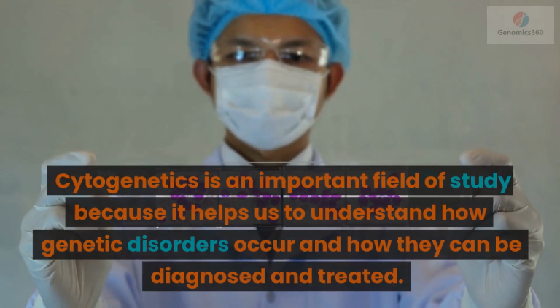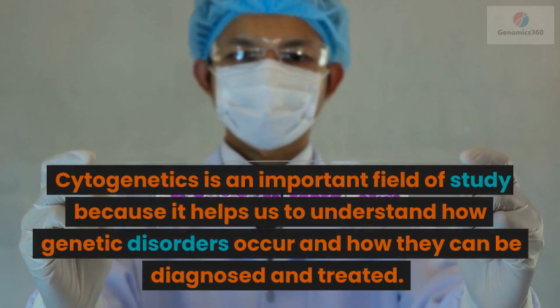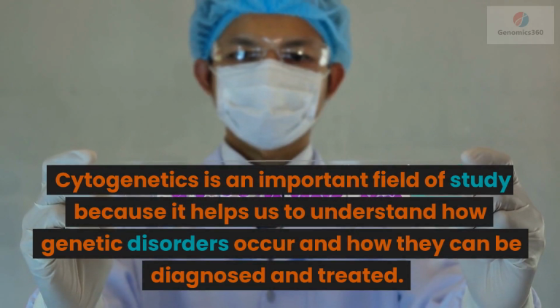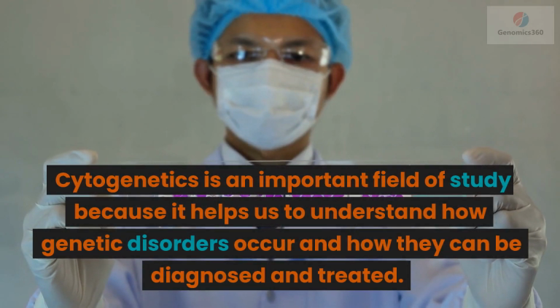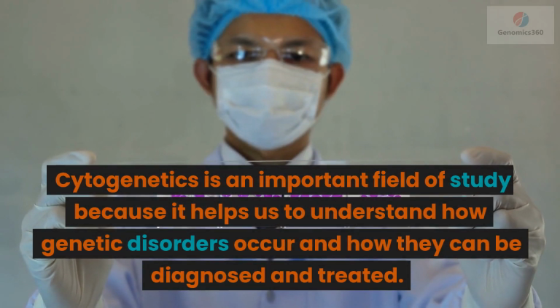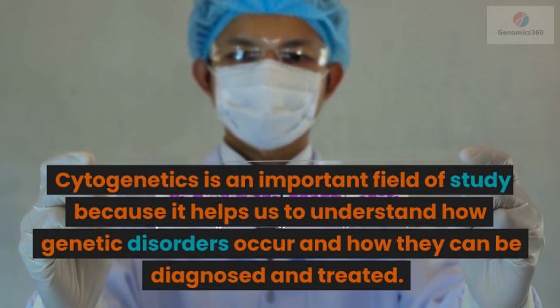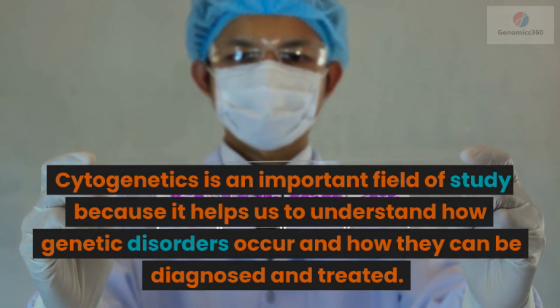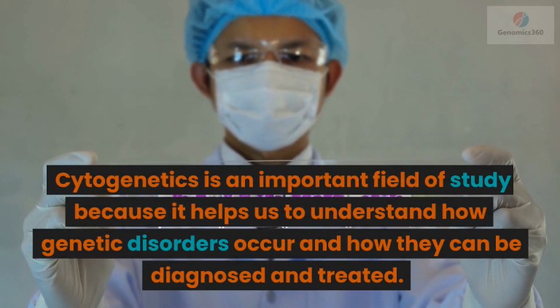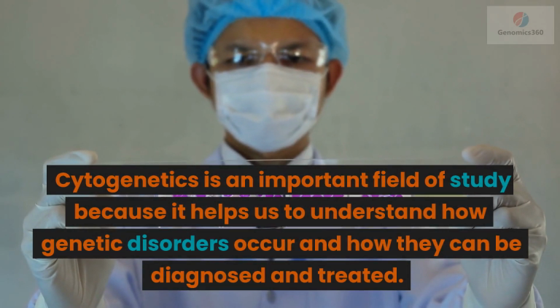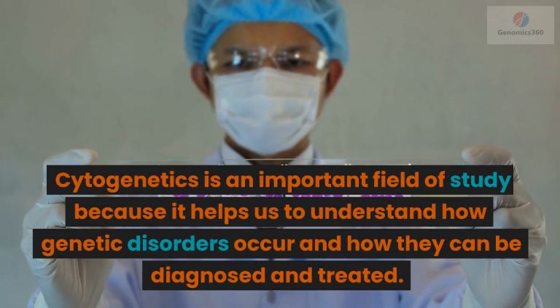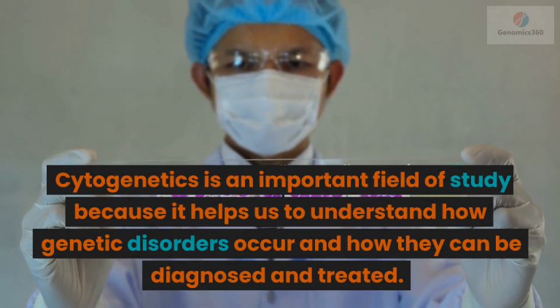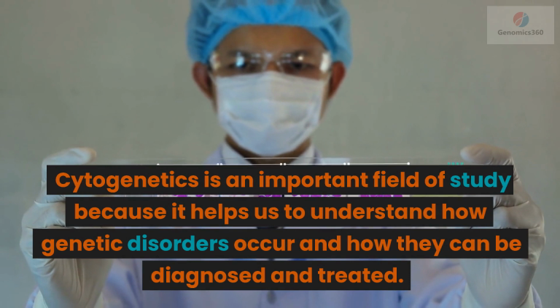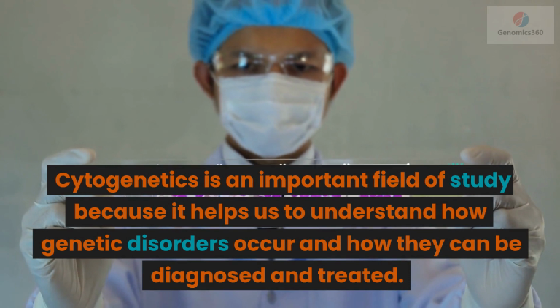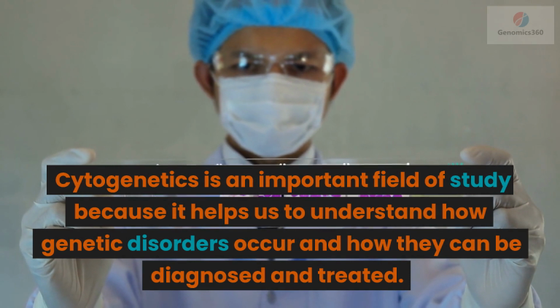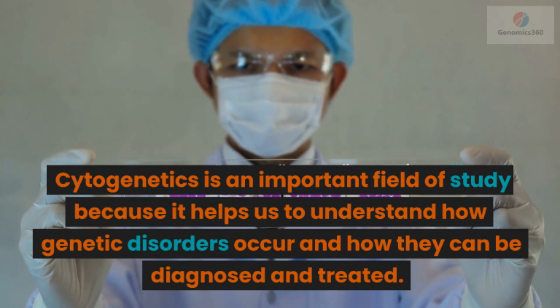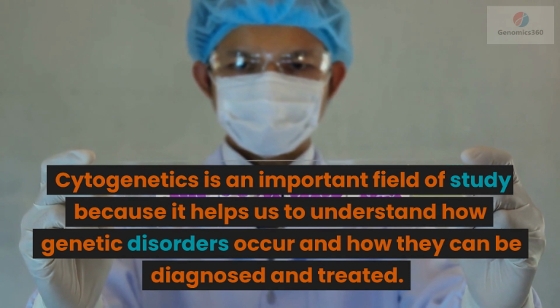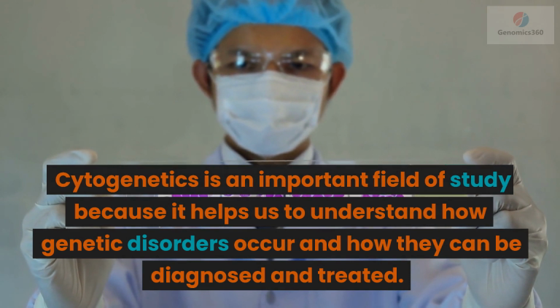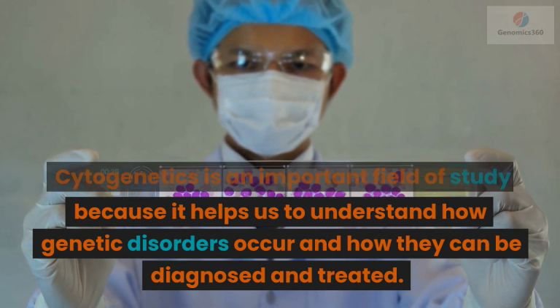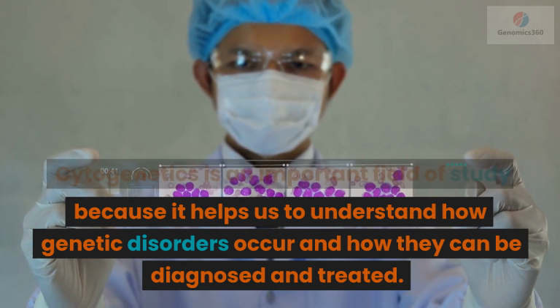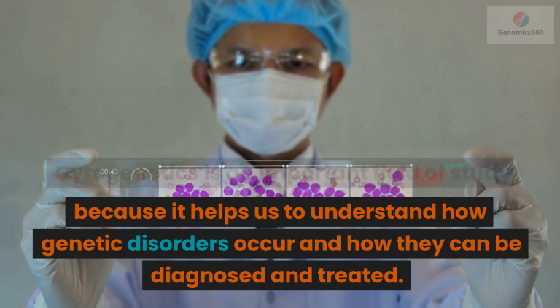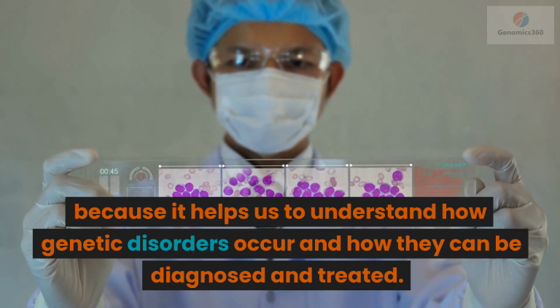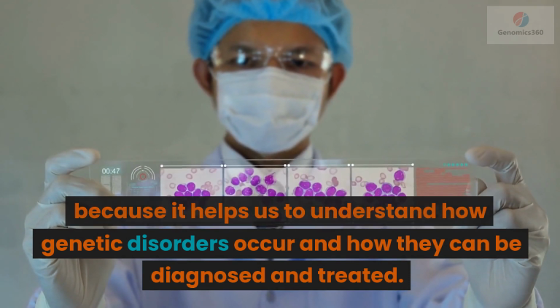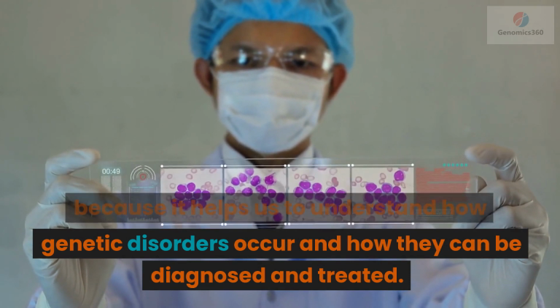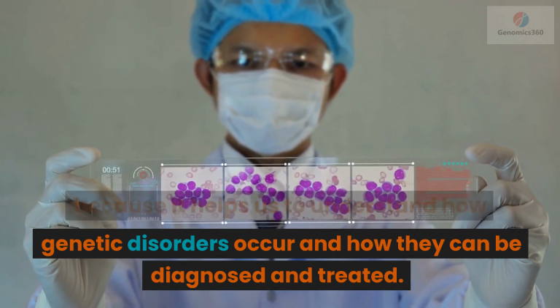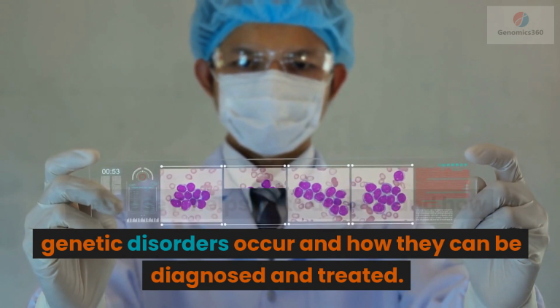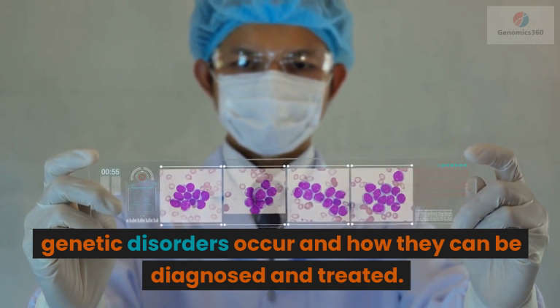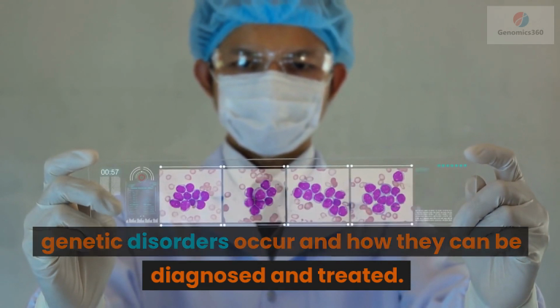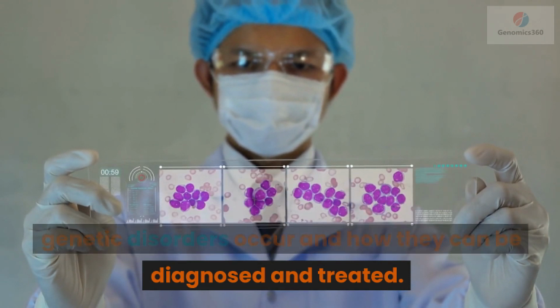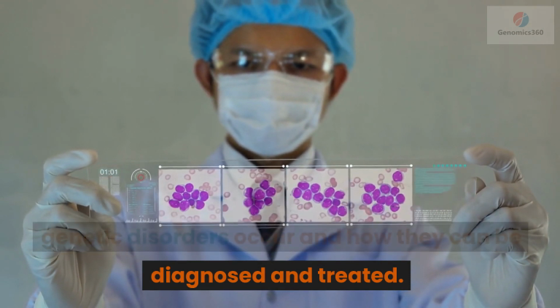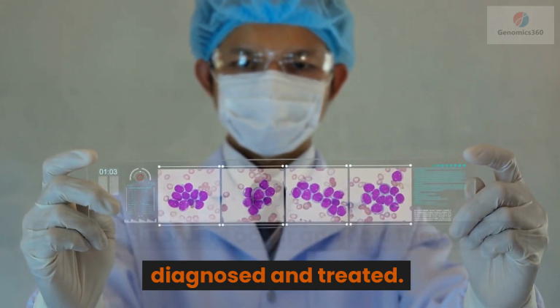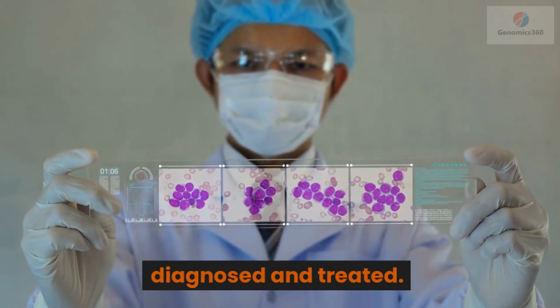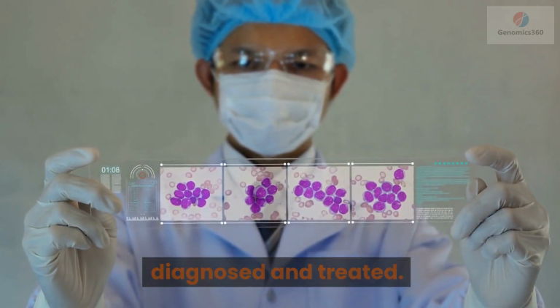Cytogenetics is an important field of study because it helps us to understand how genetic disorders occur and how they can be diagnosed and treated.